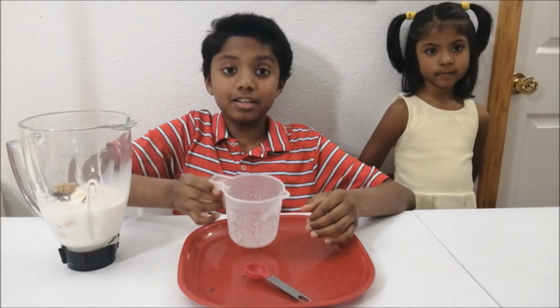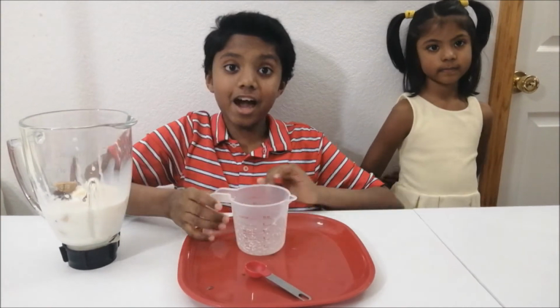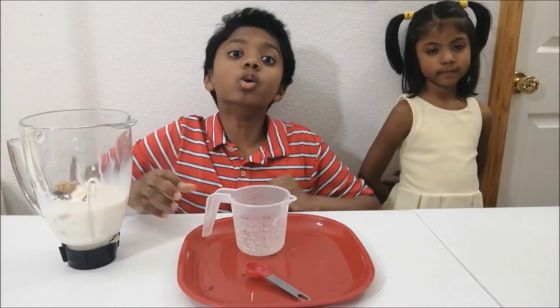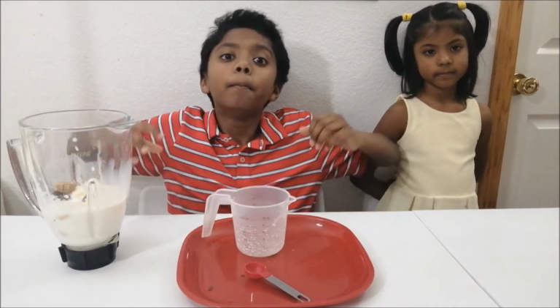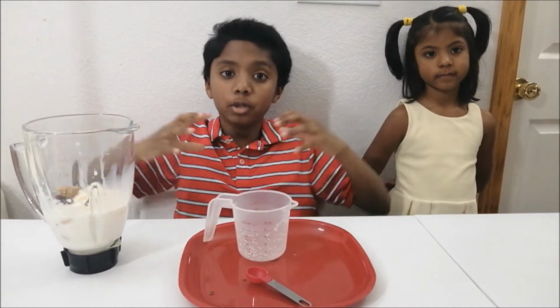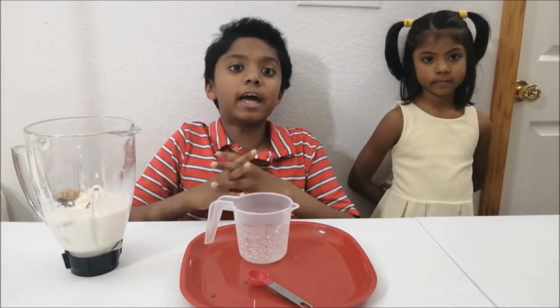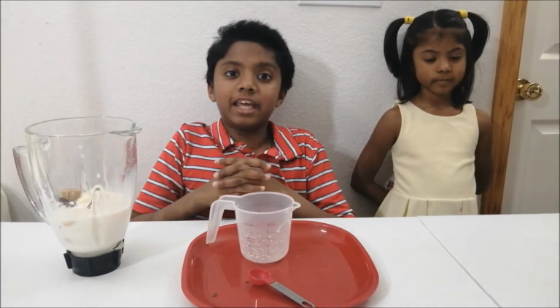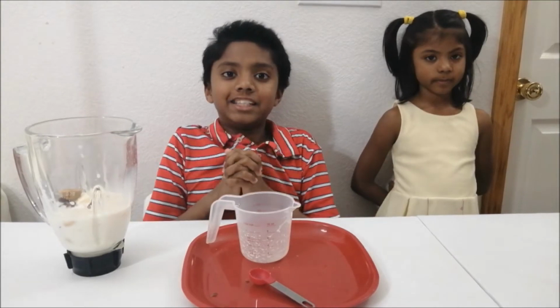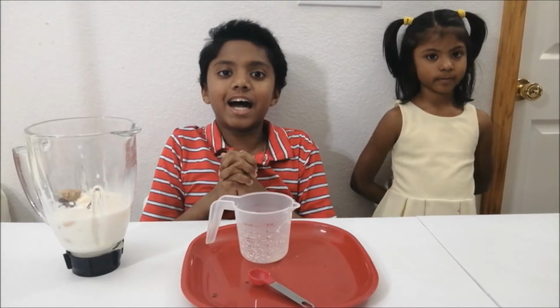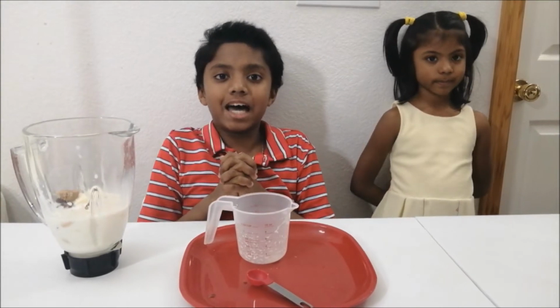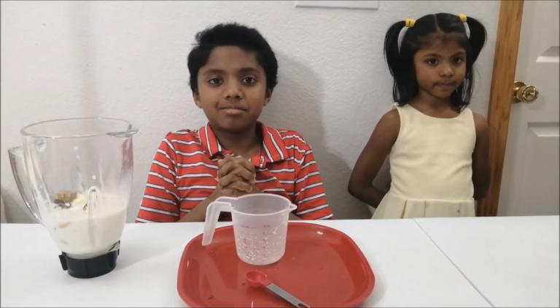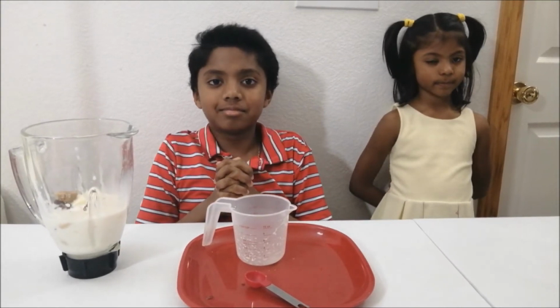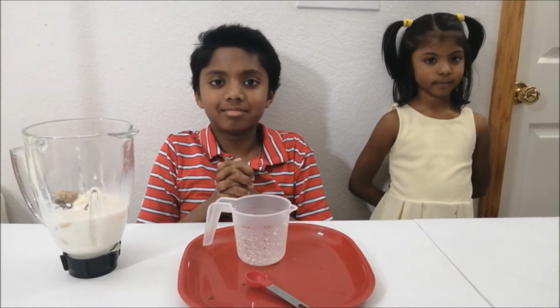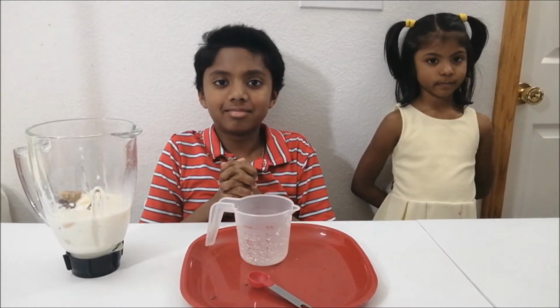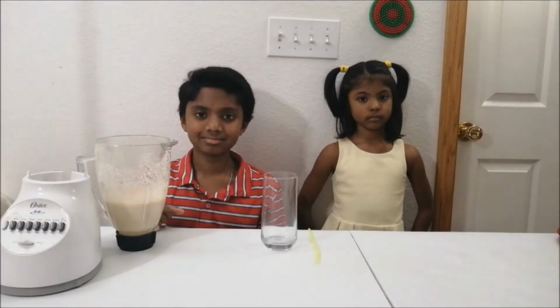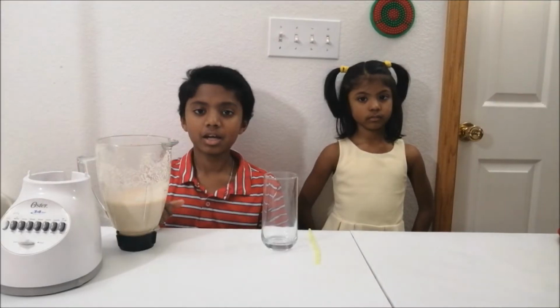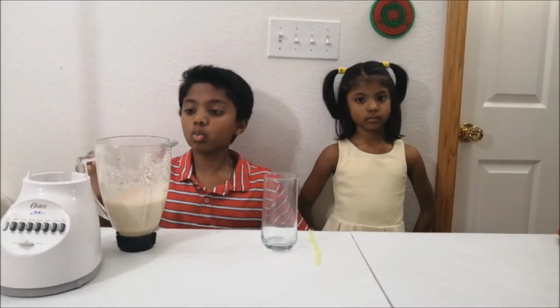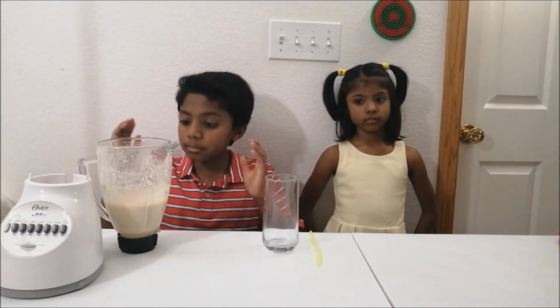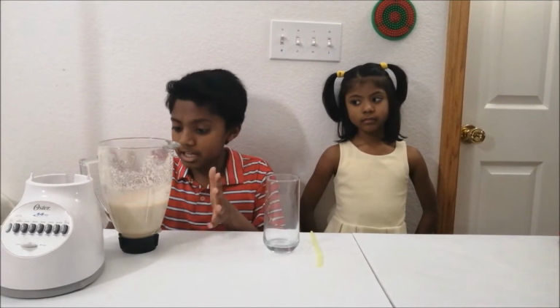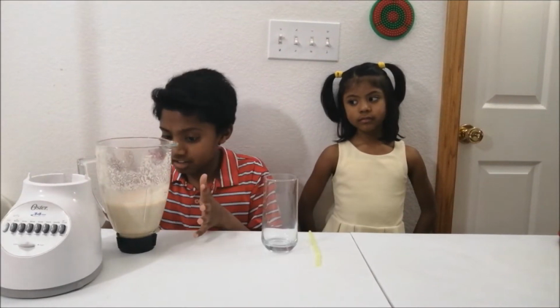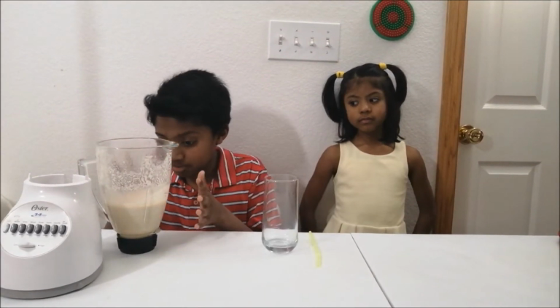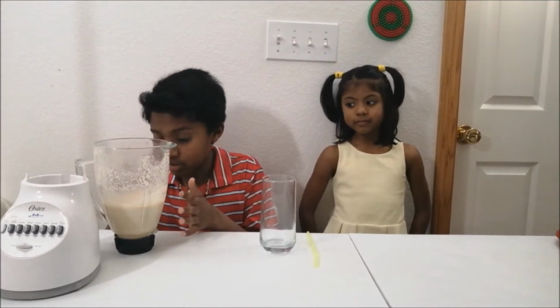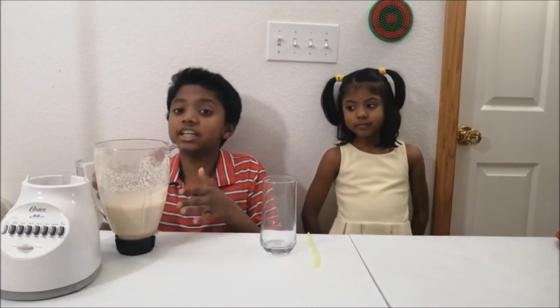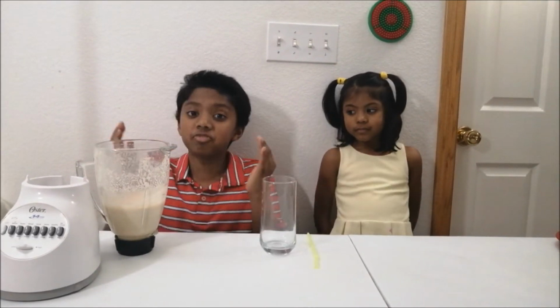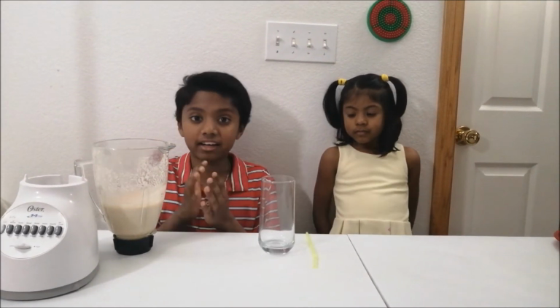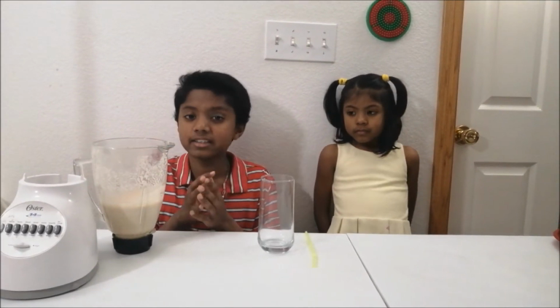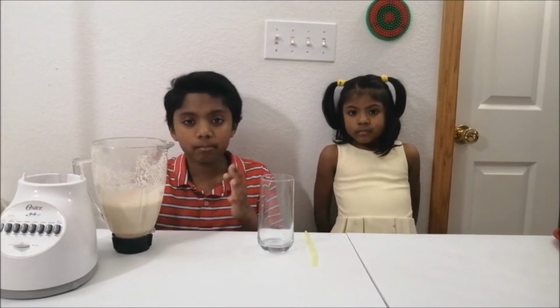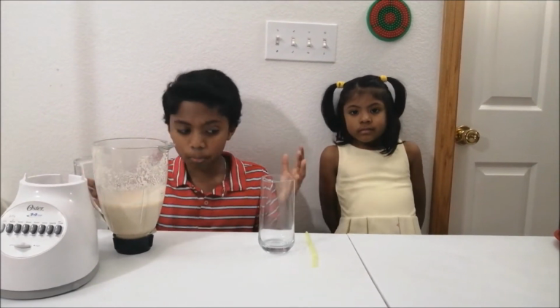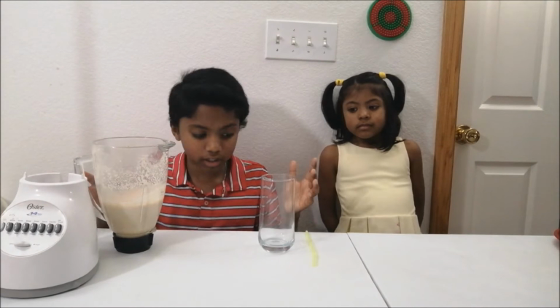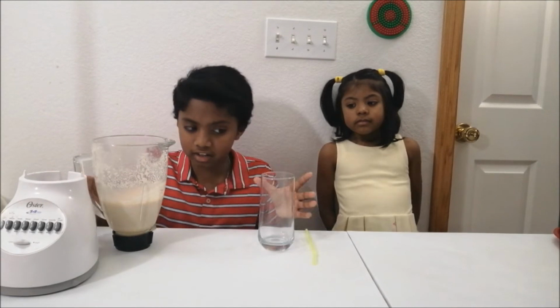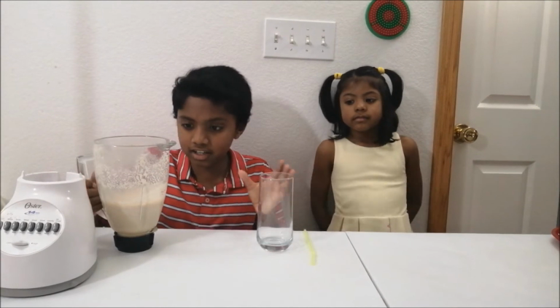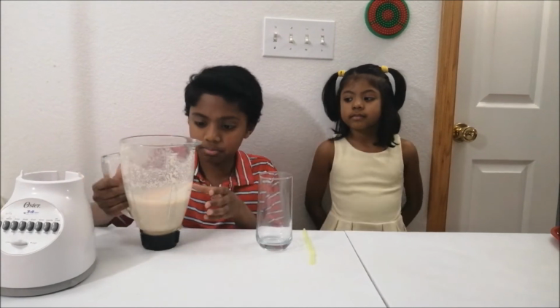Now blending time! We've blended the smoothie. It's finally time to pour it into our cup.